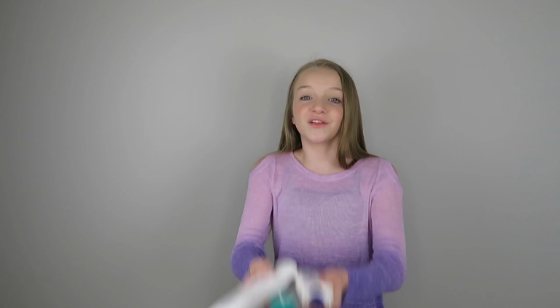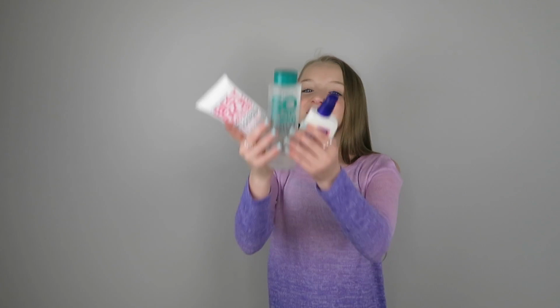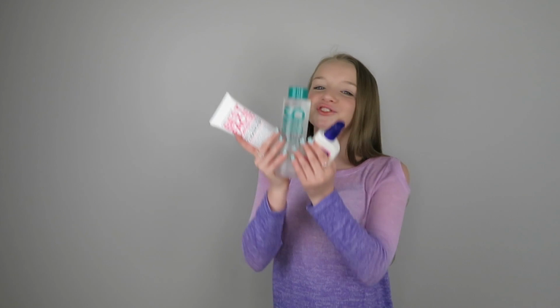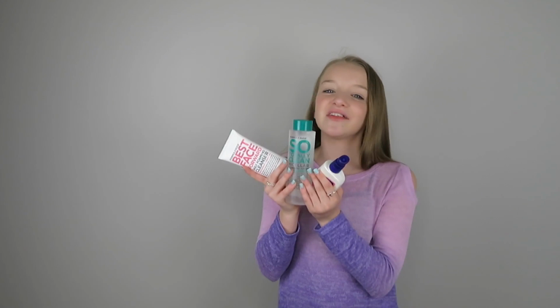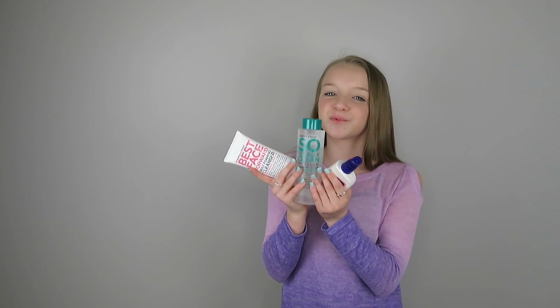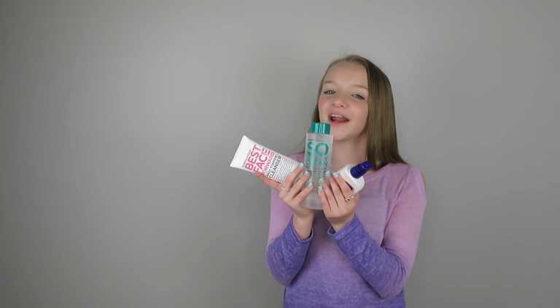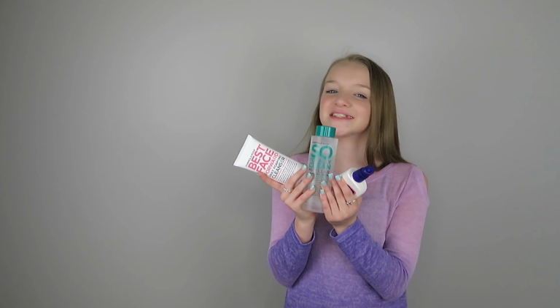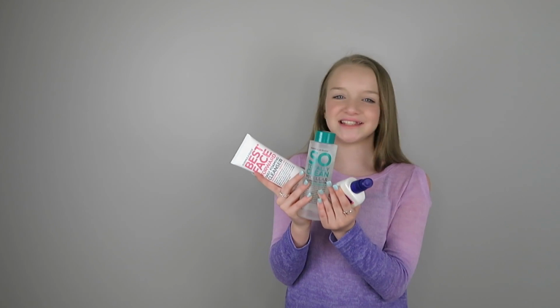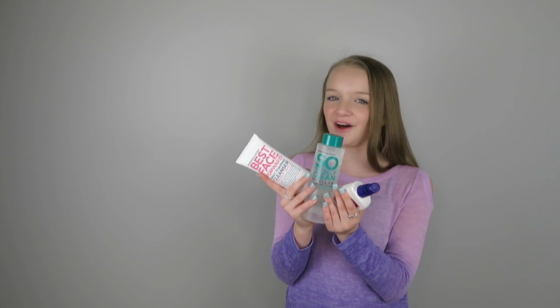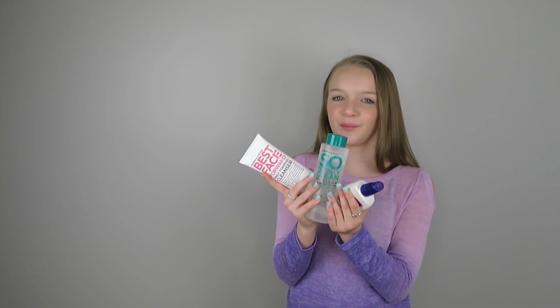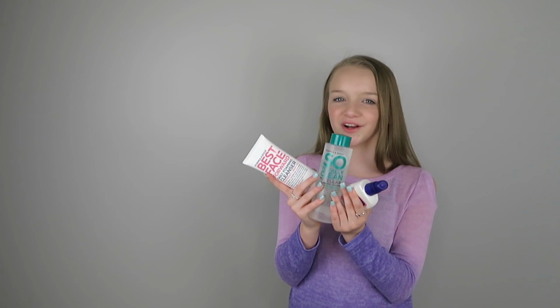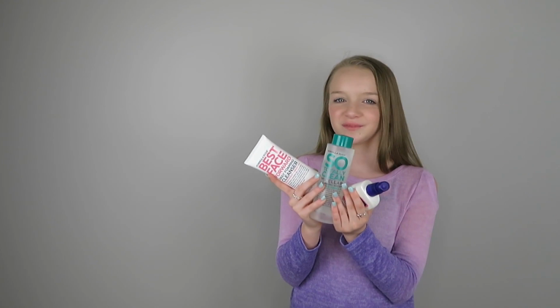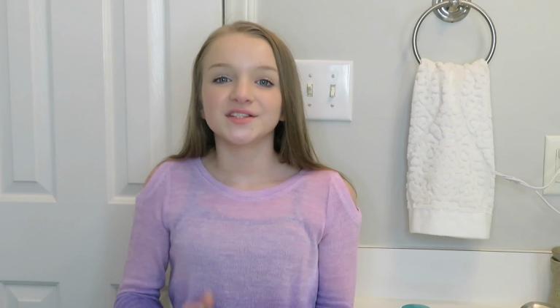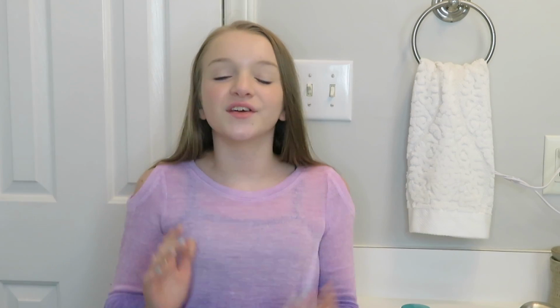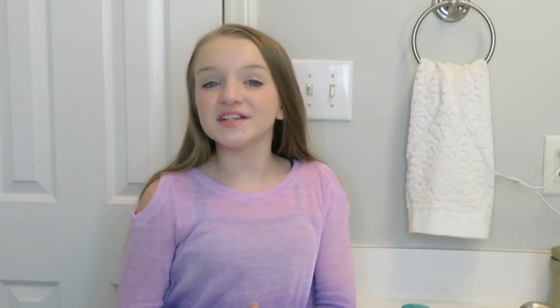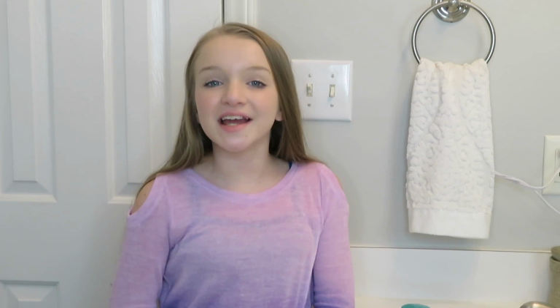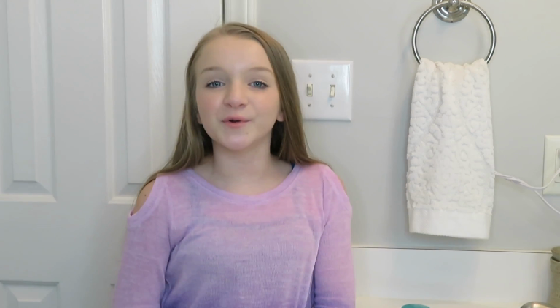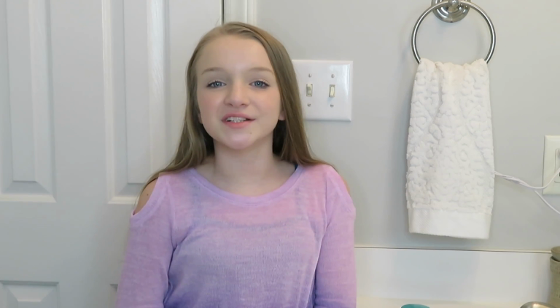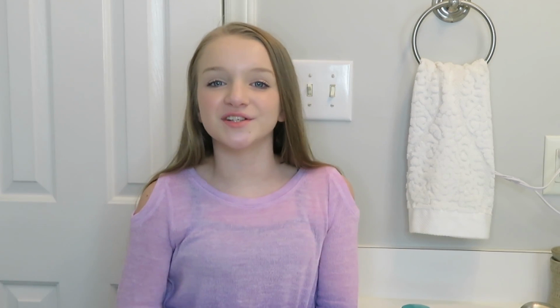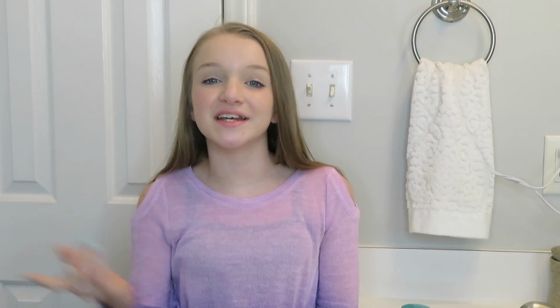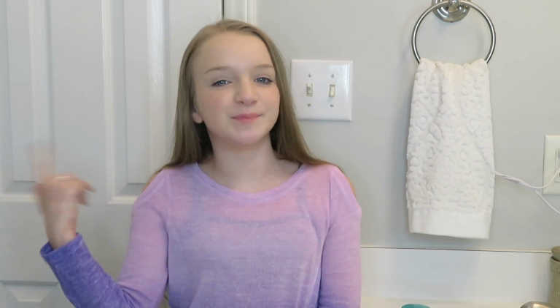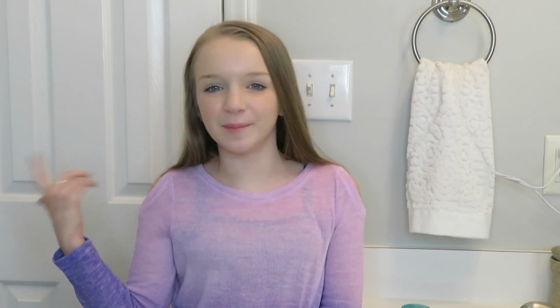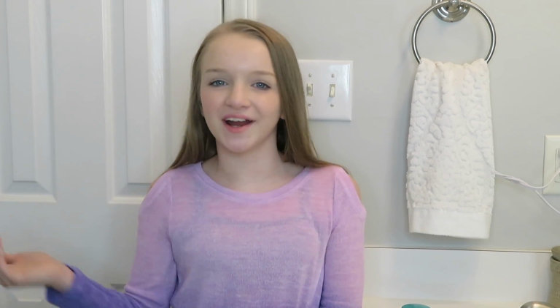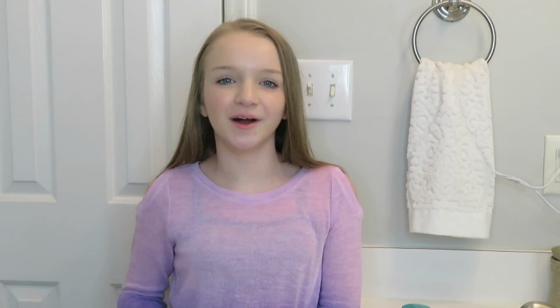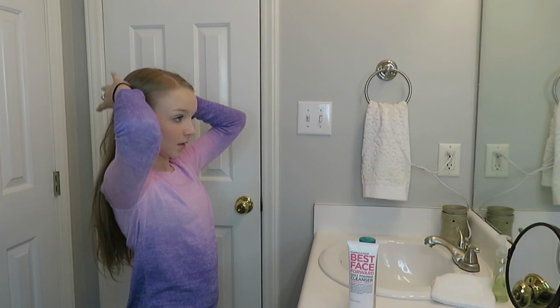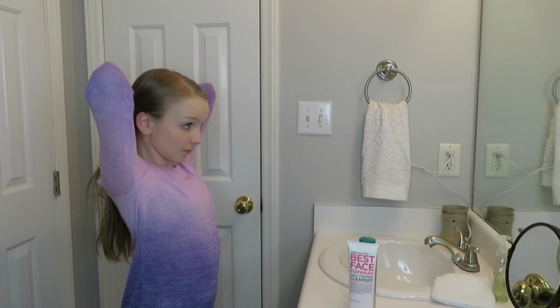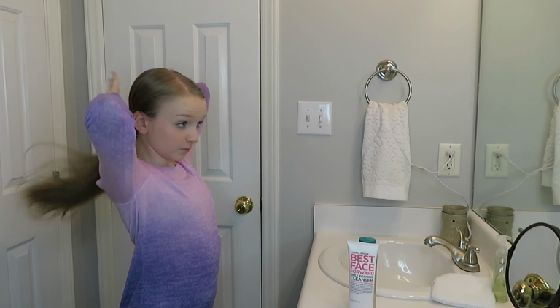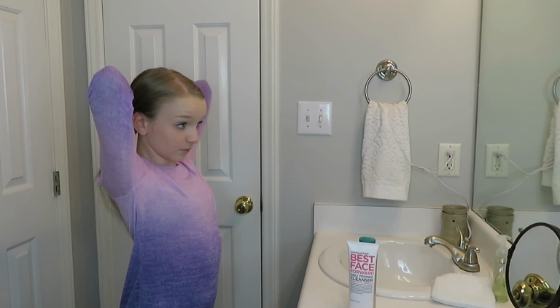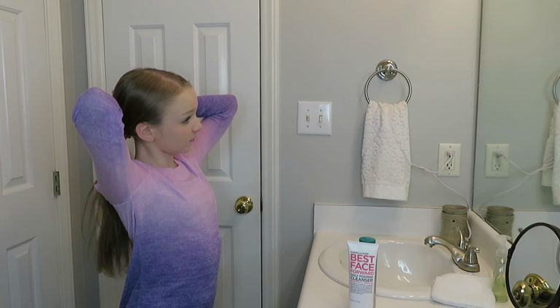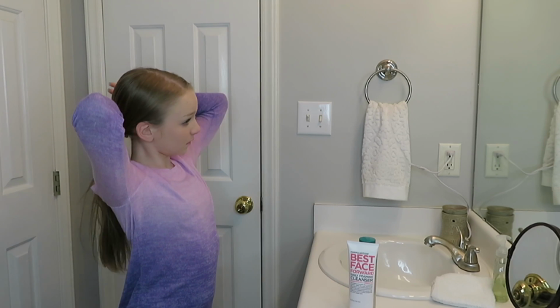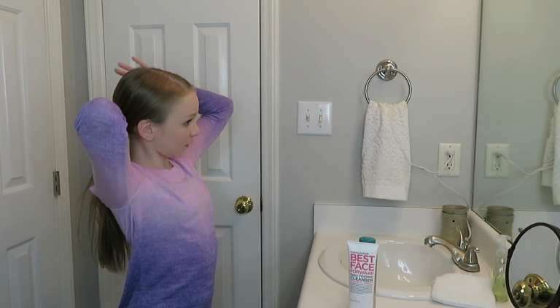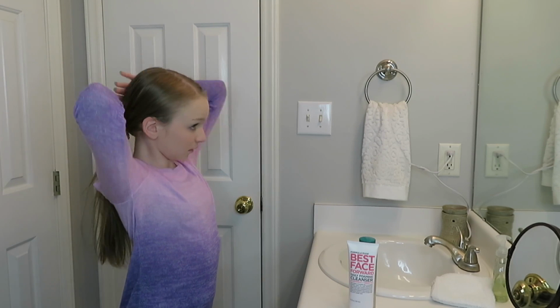So let's go try these products and see how they work. The first thing I'm going to do is put my hair up.